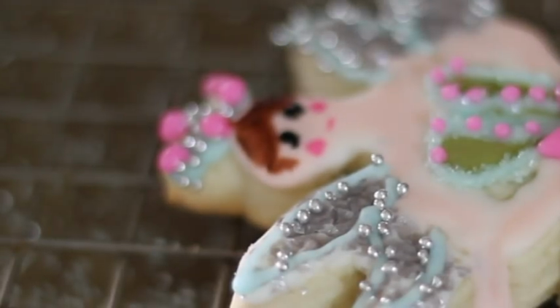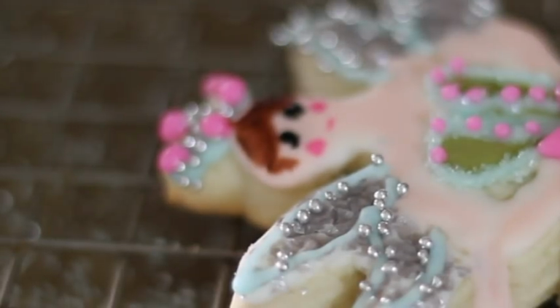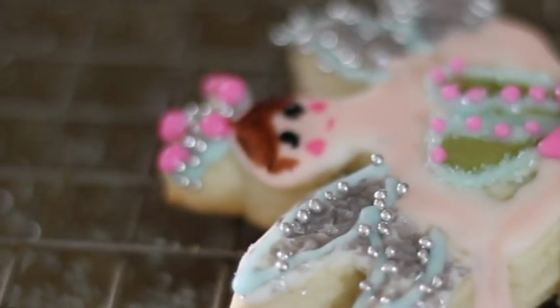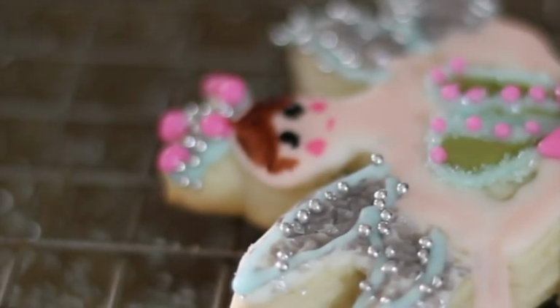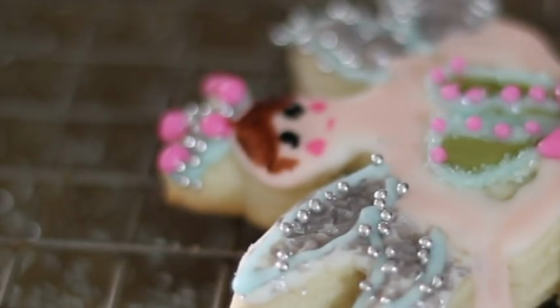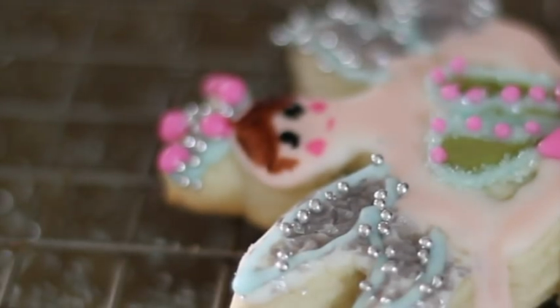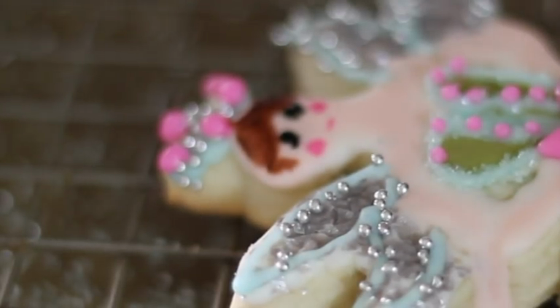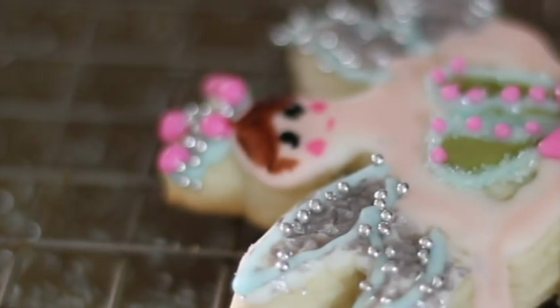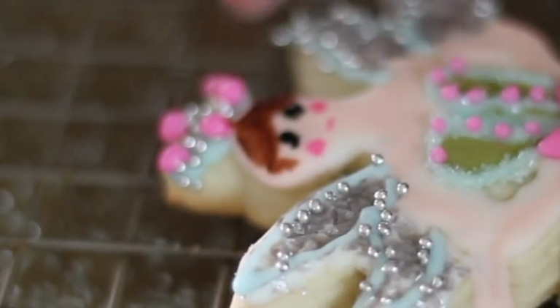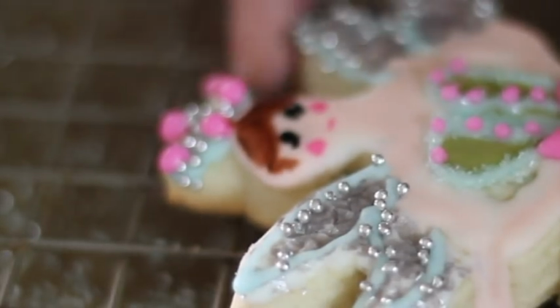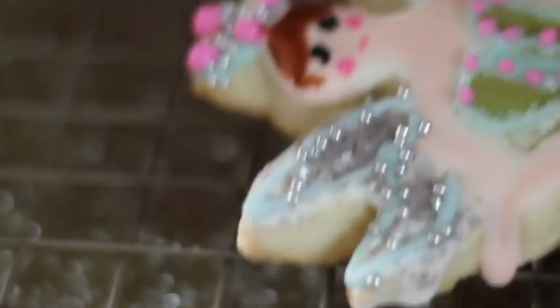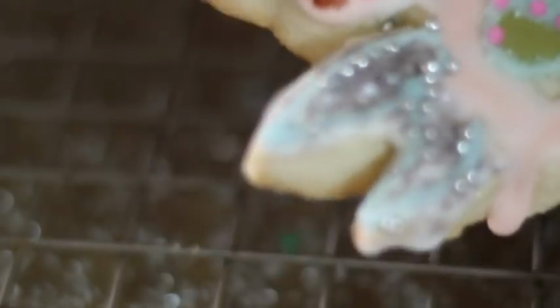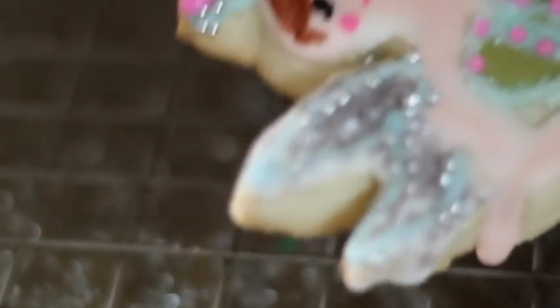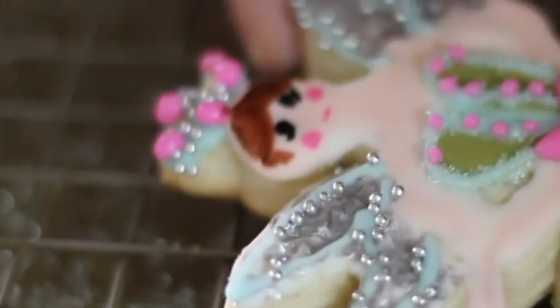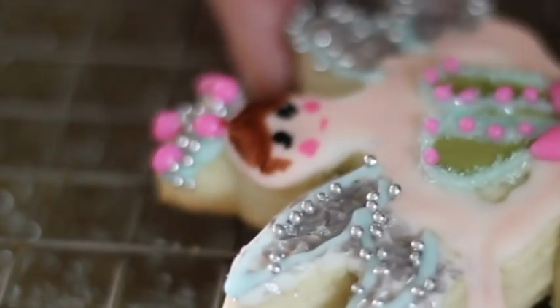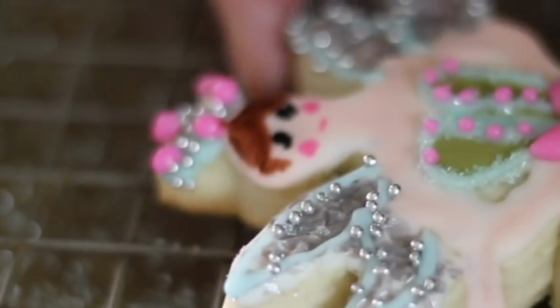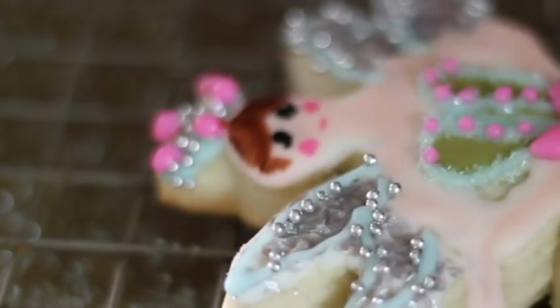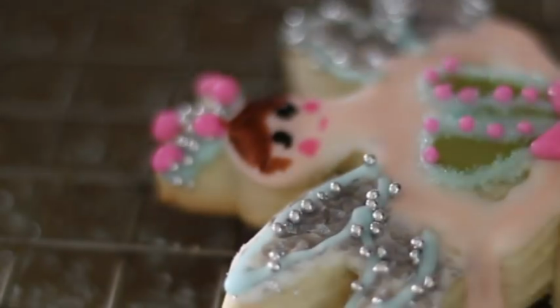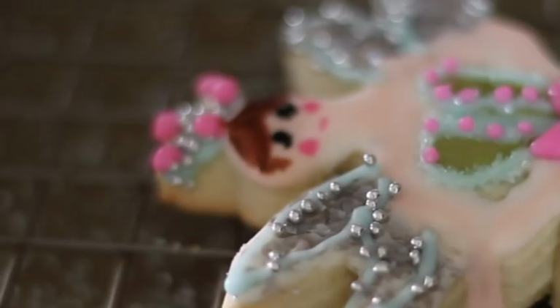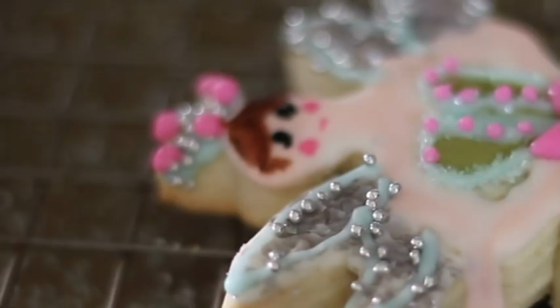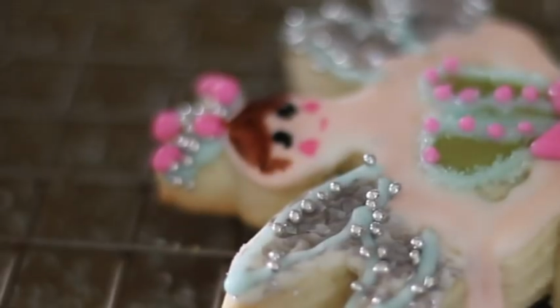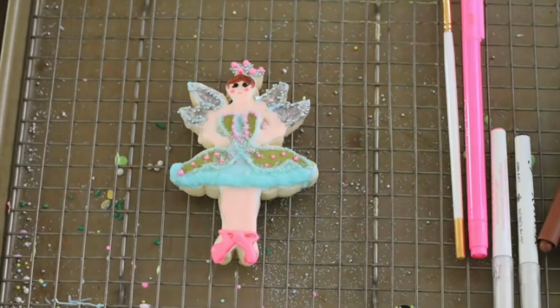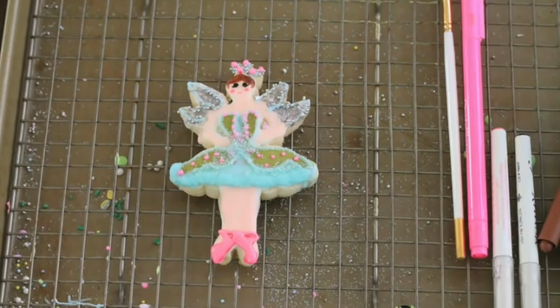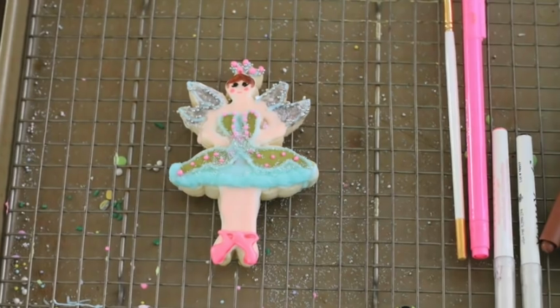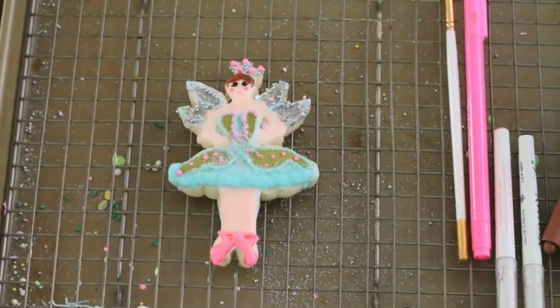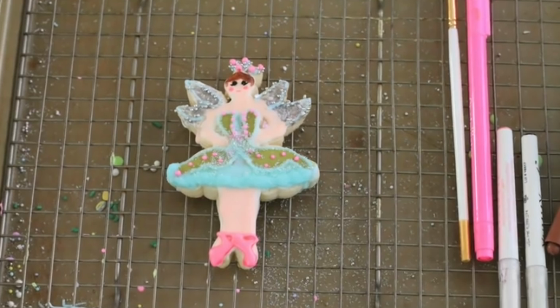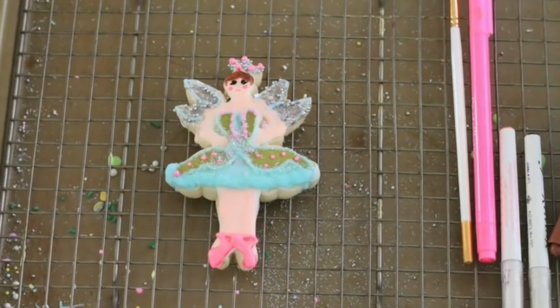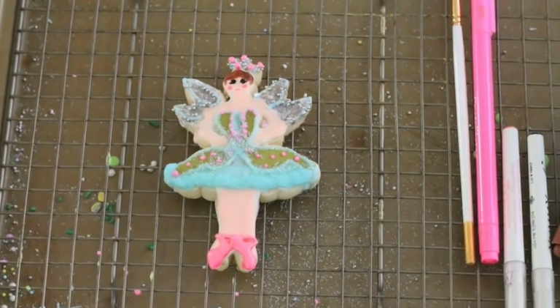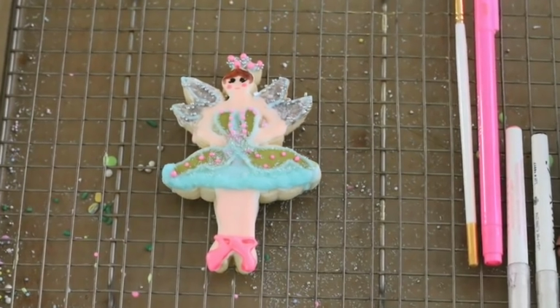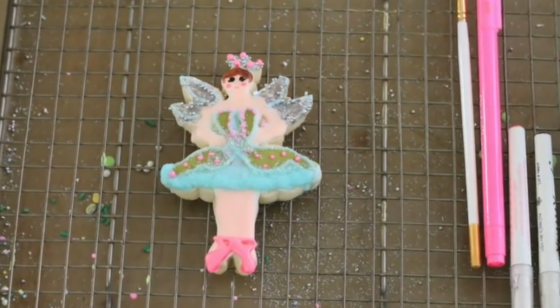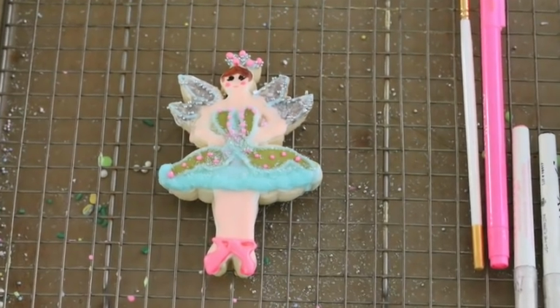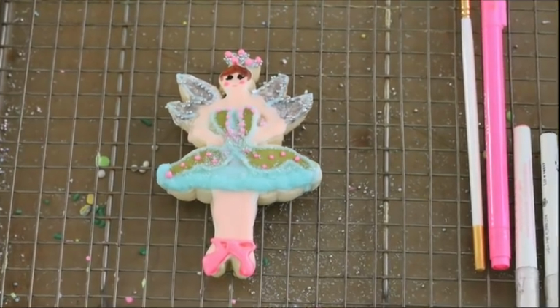Now let's dry this beautiful fairy and it will be stage ready.